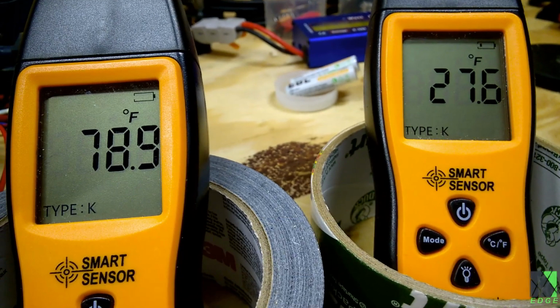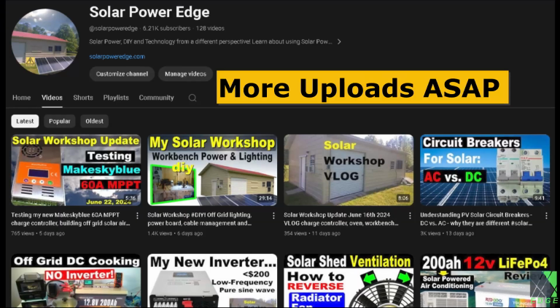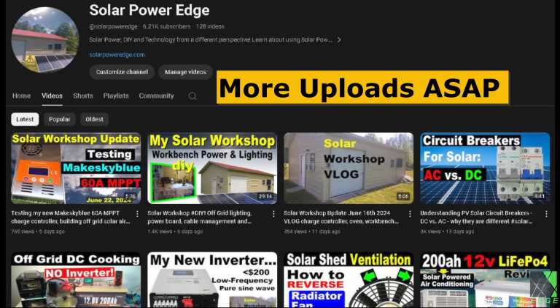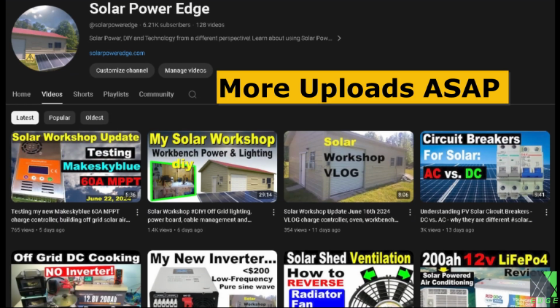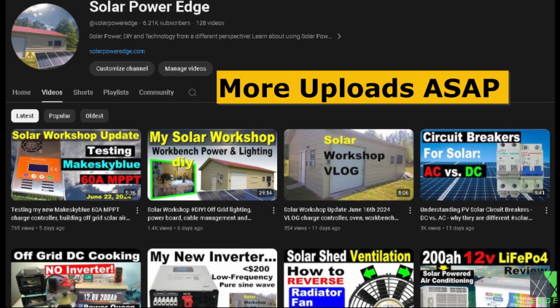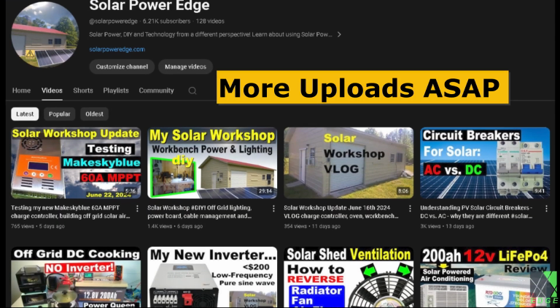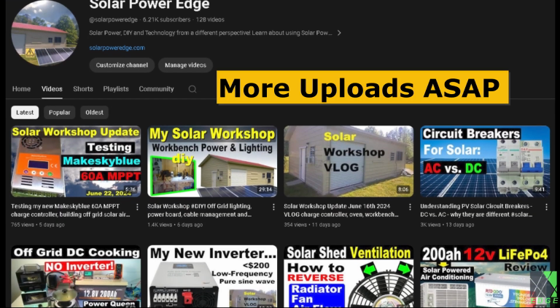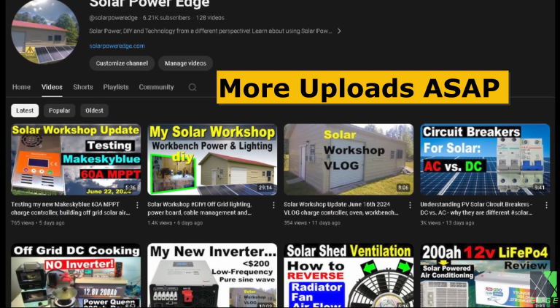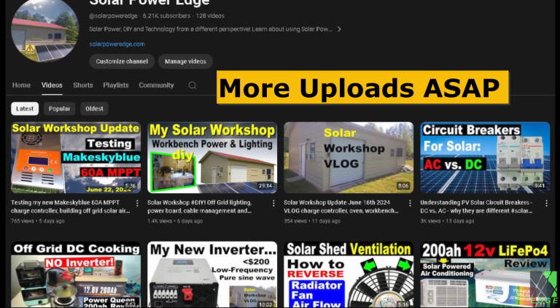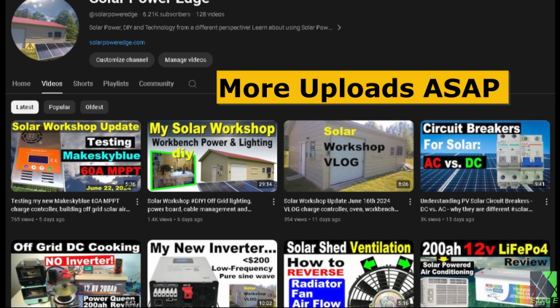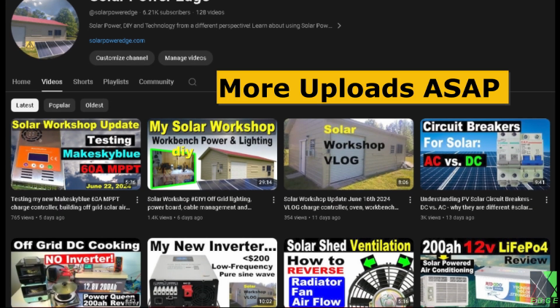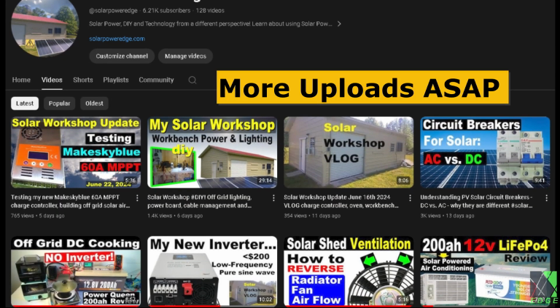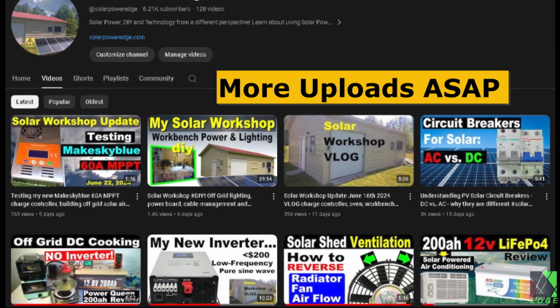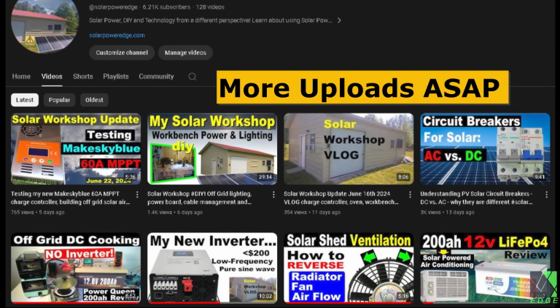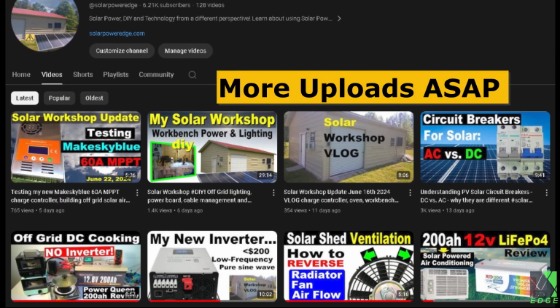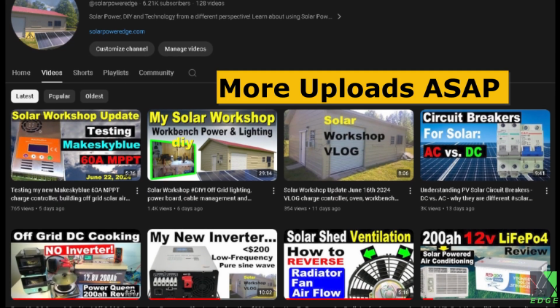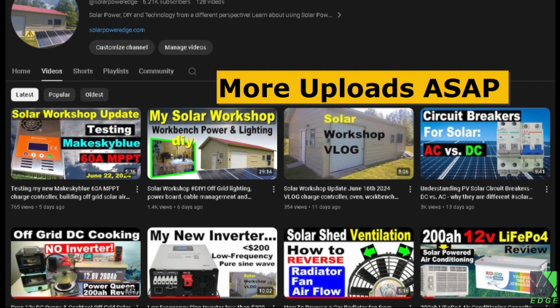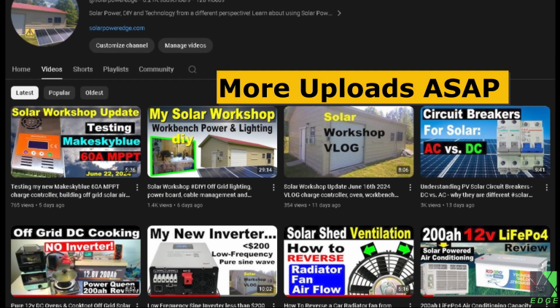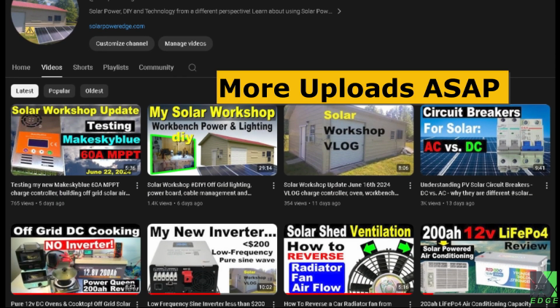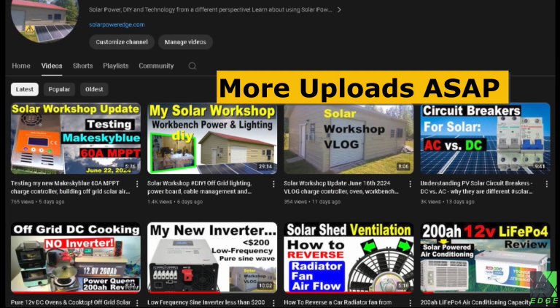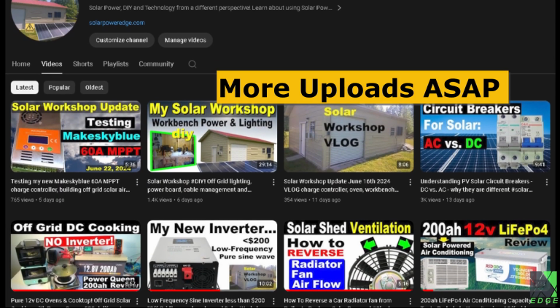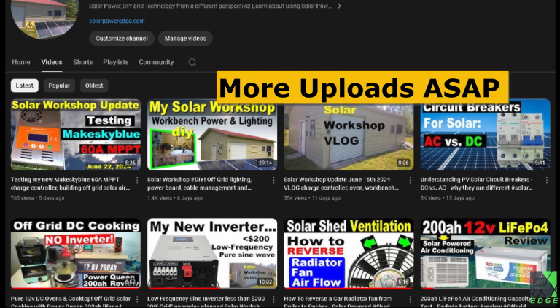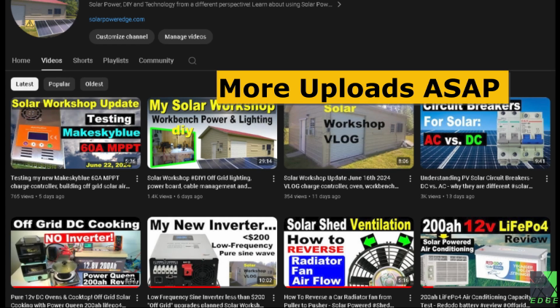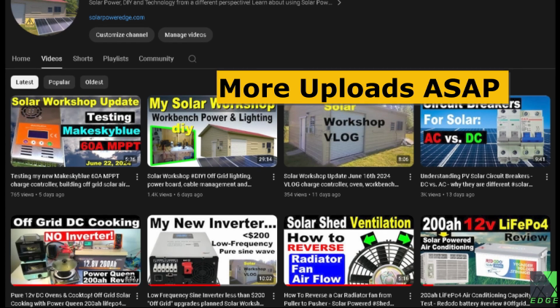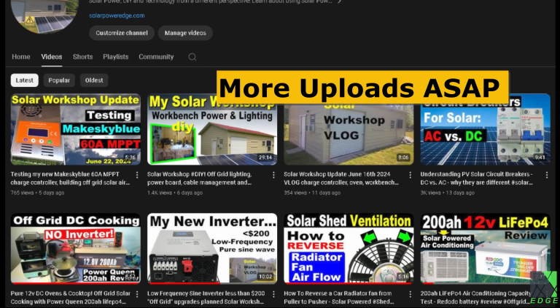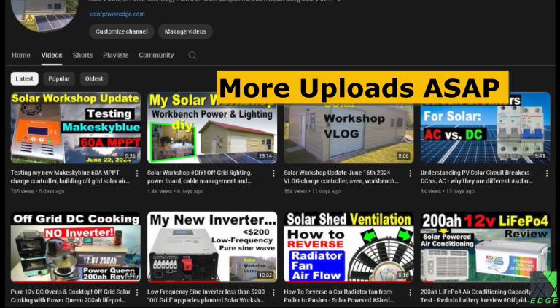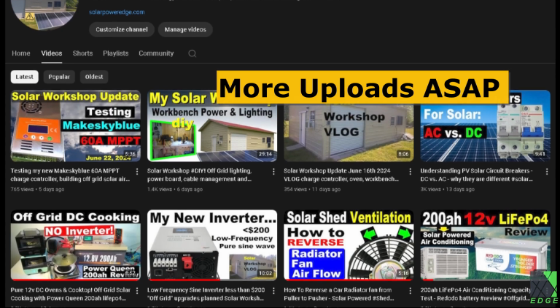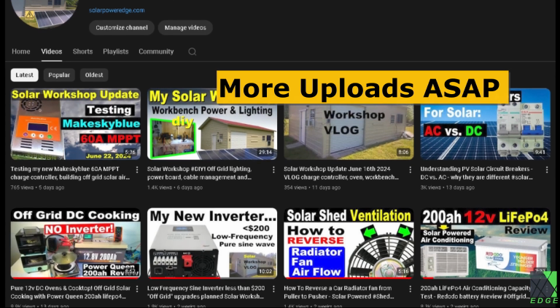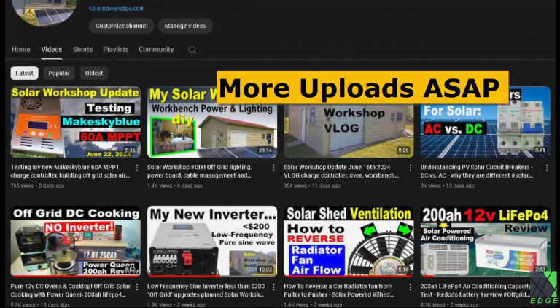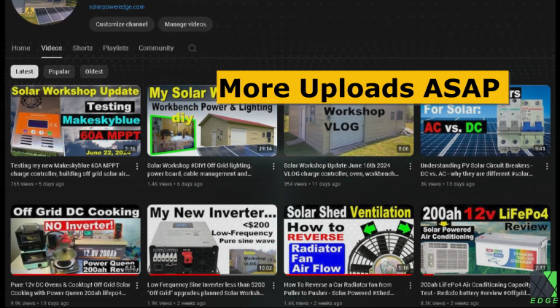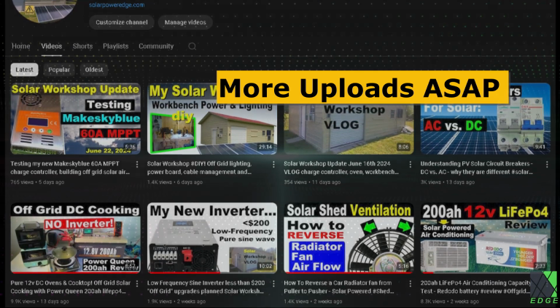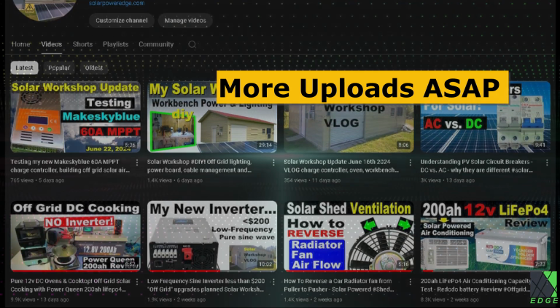All related video and playlist links are posted in the description down below. Thanks for watching and hope to see you next time.